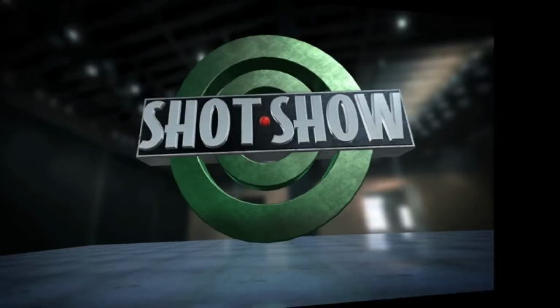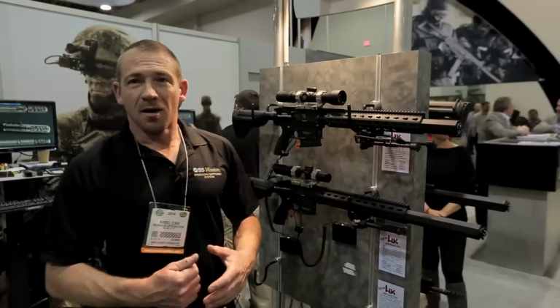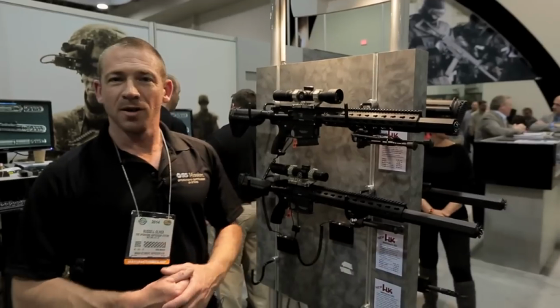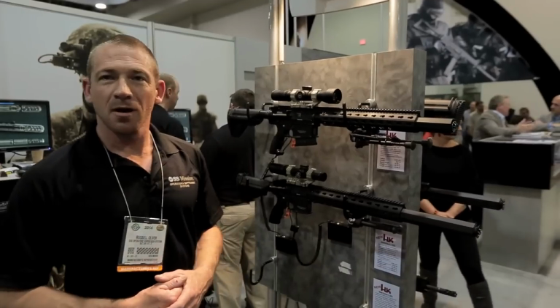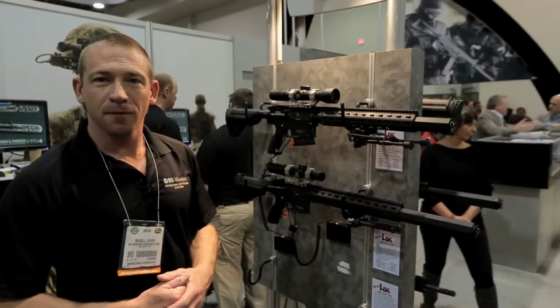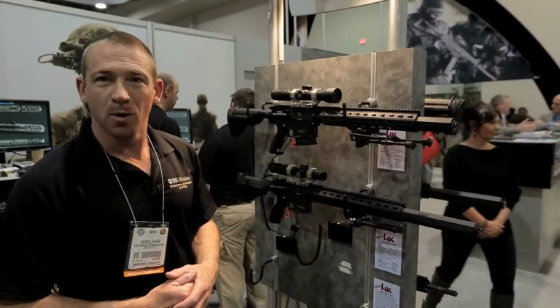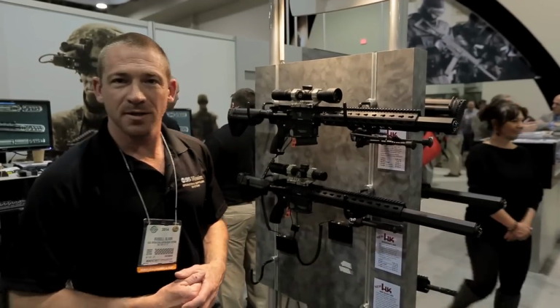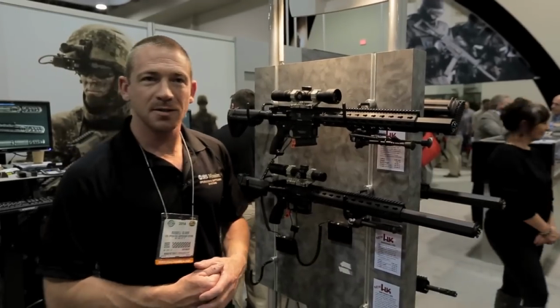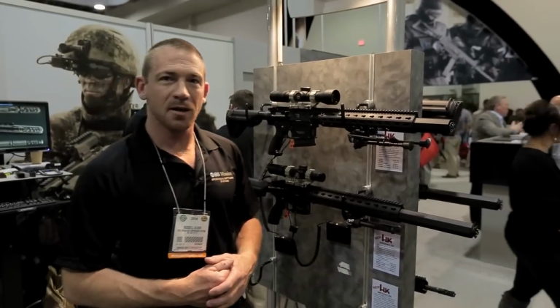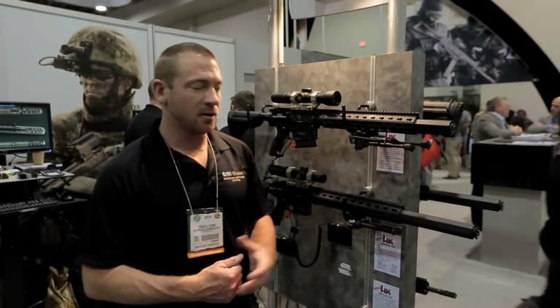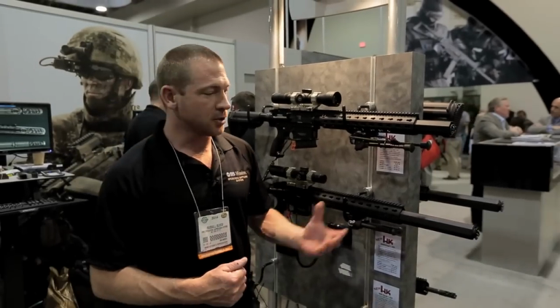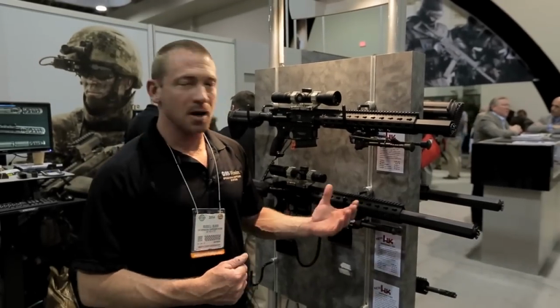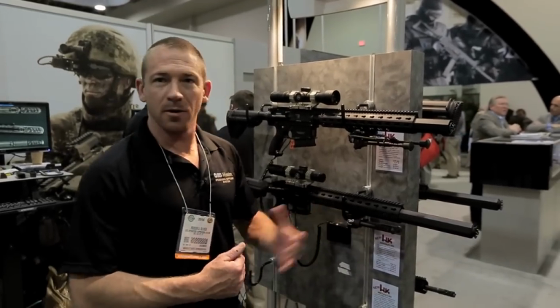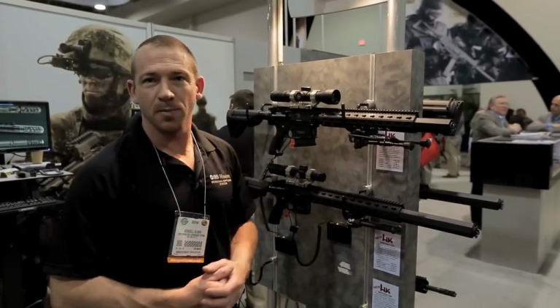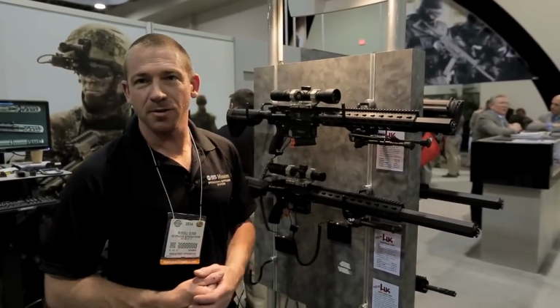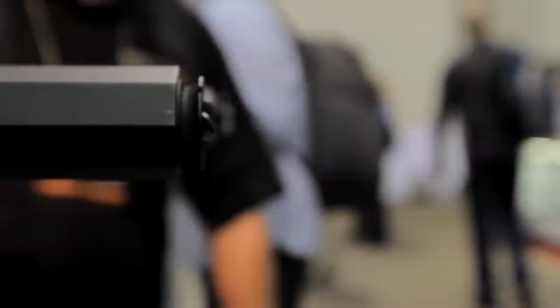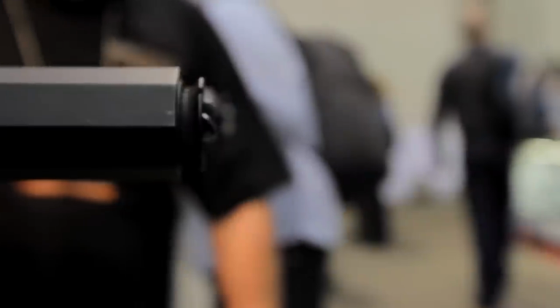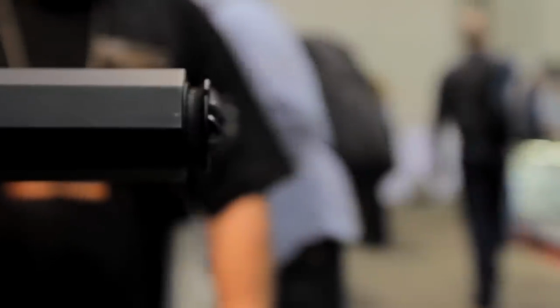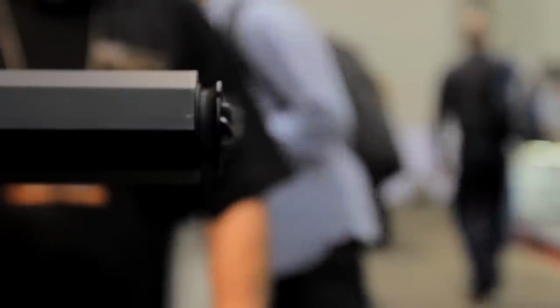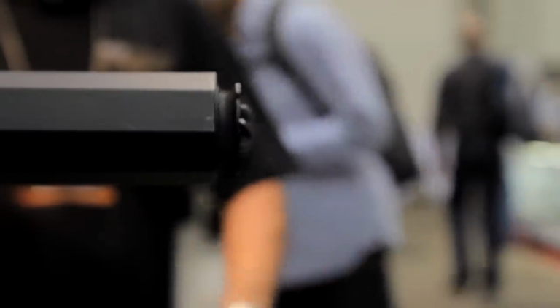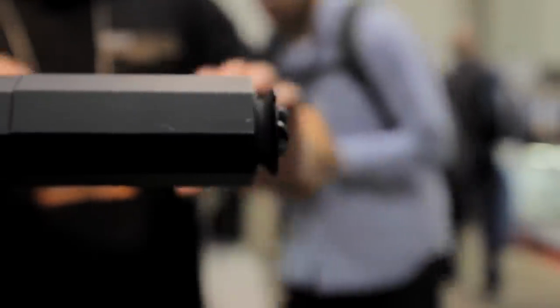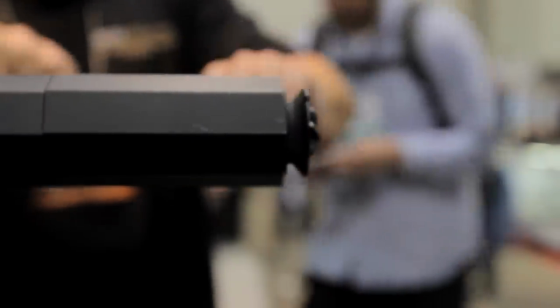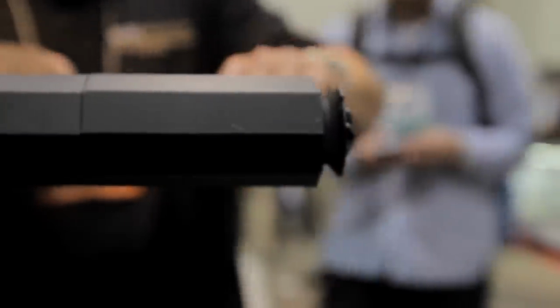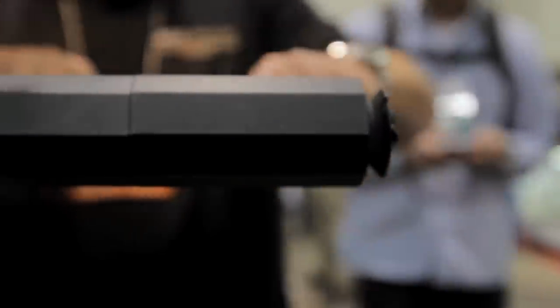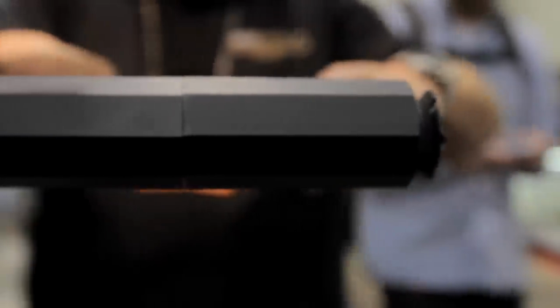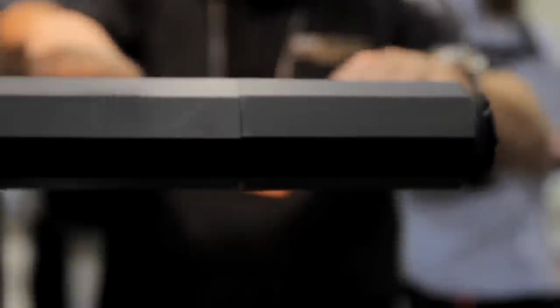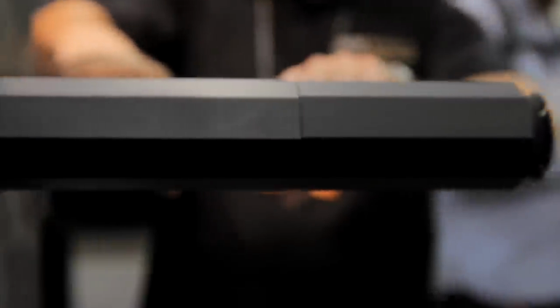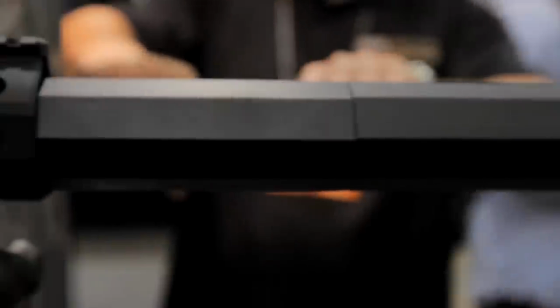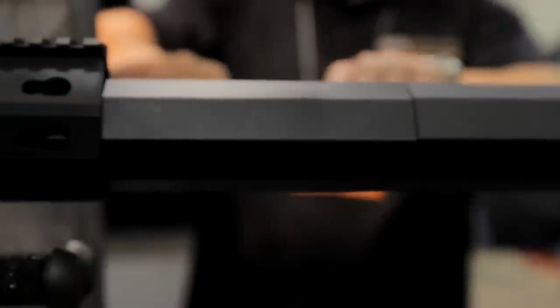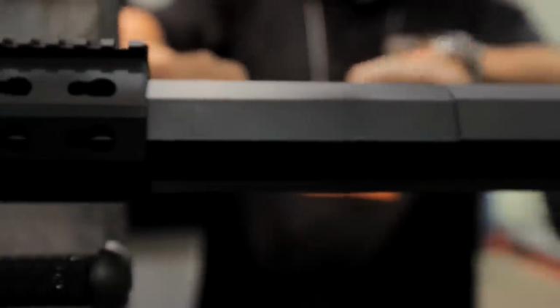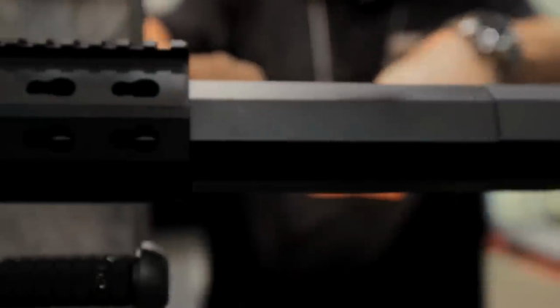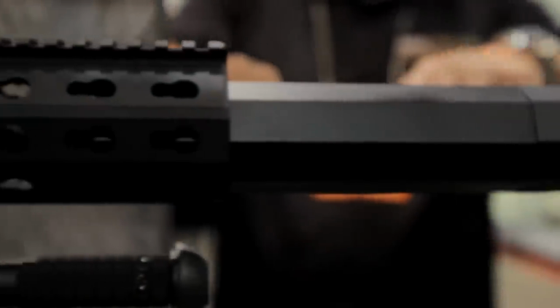I'm Russ Oliver from OSS, here to describe our new suppressor system. For 120 years suppressors have been based on baffles.